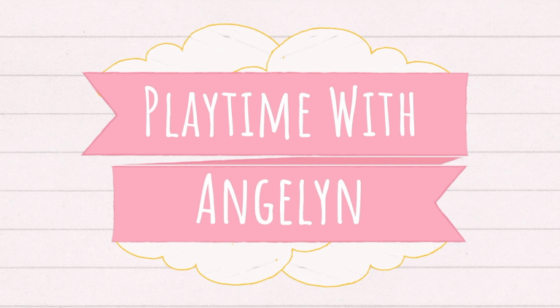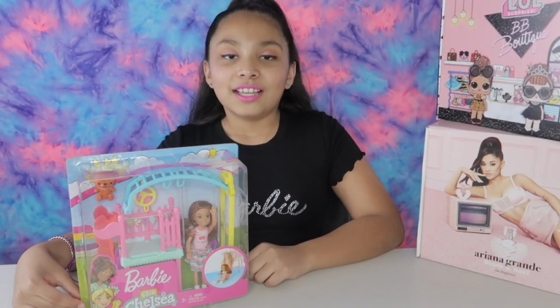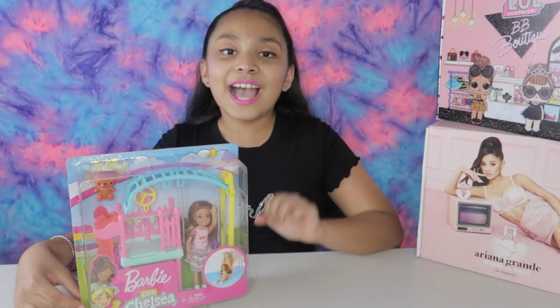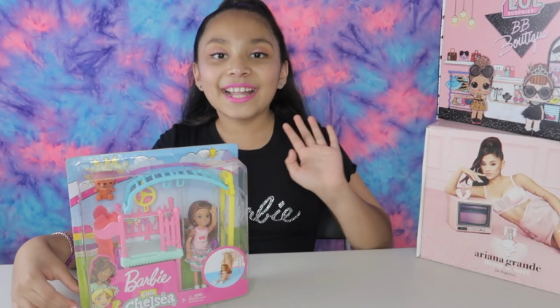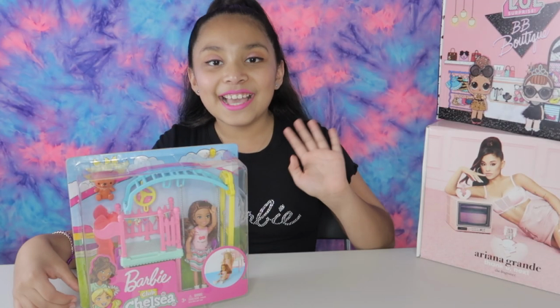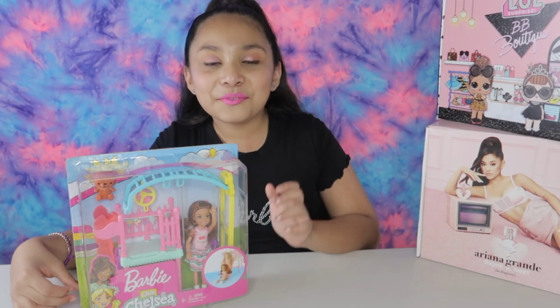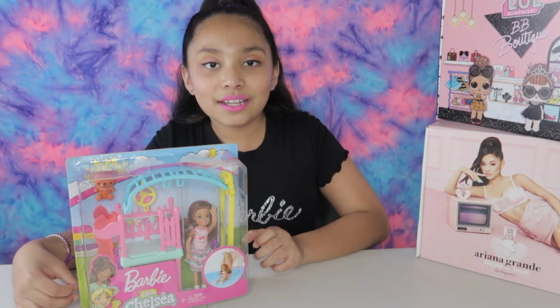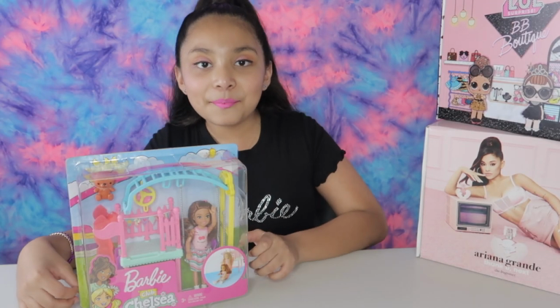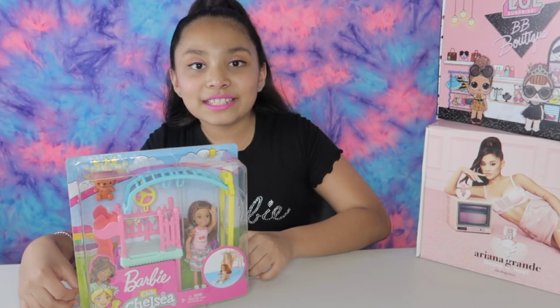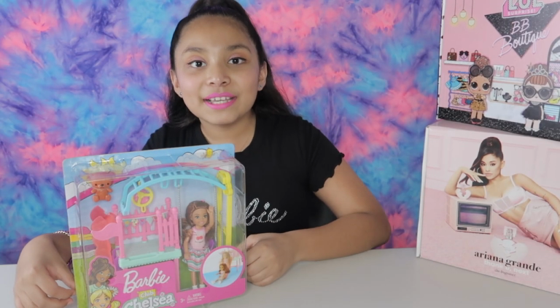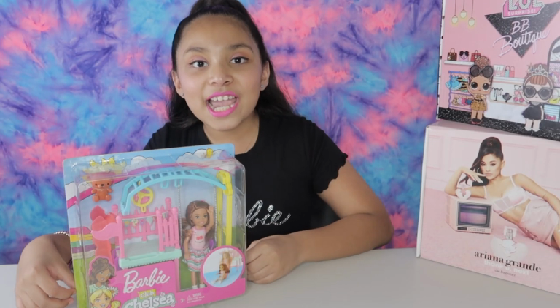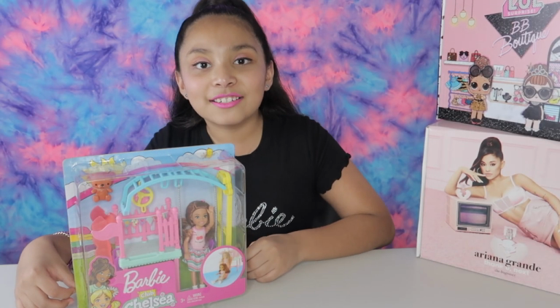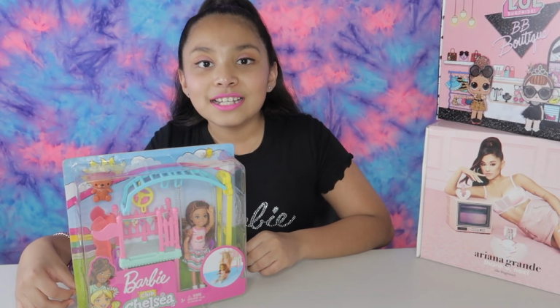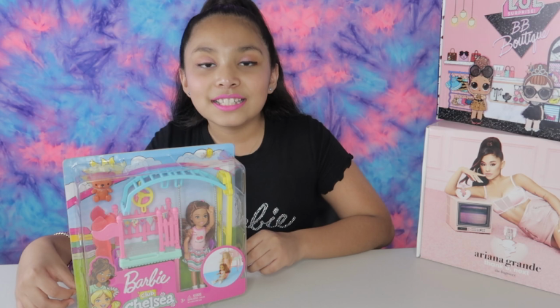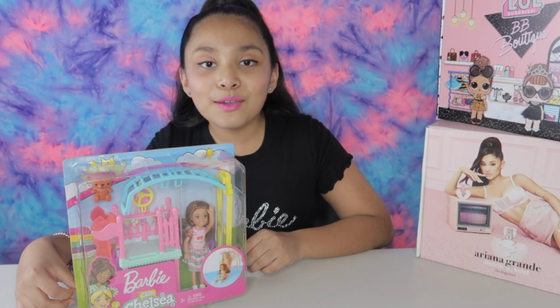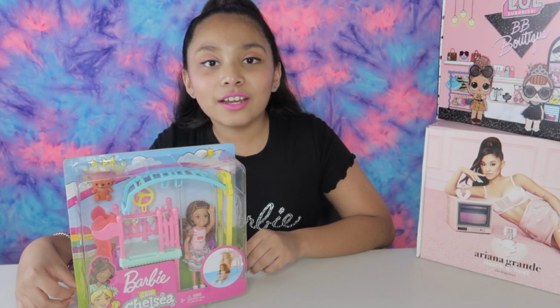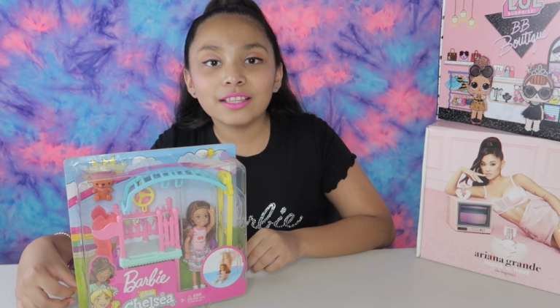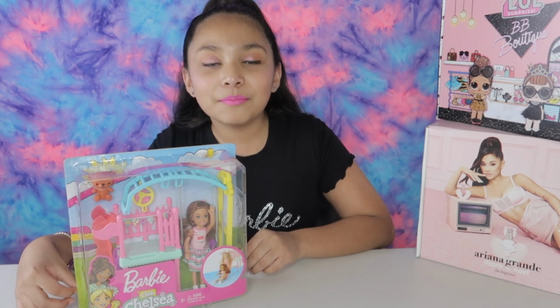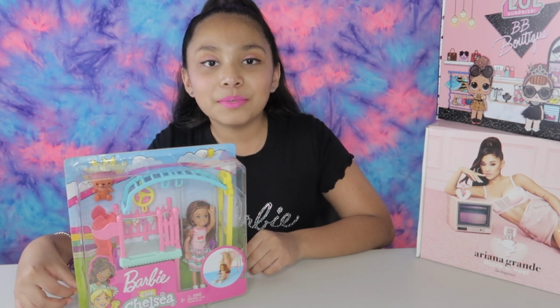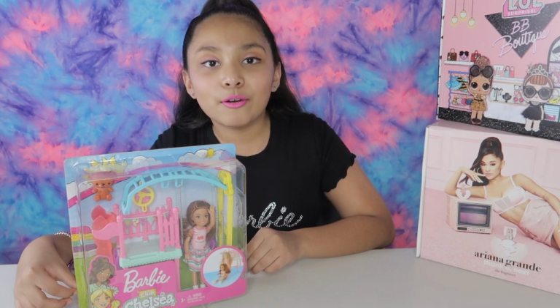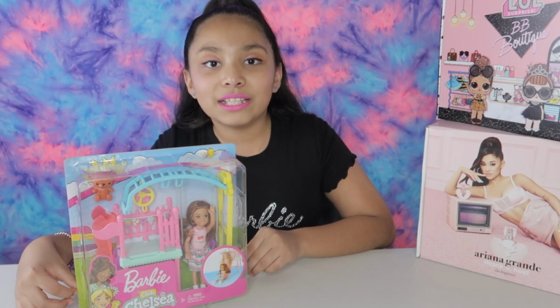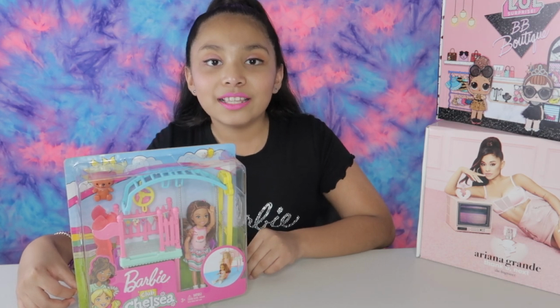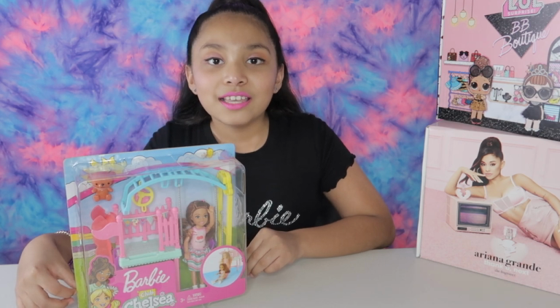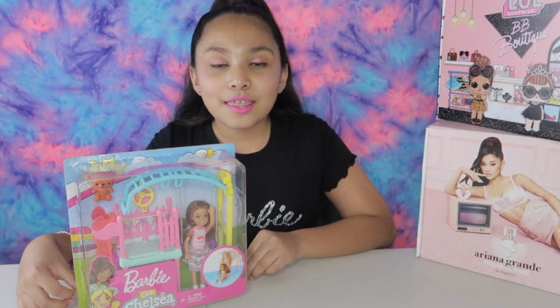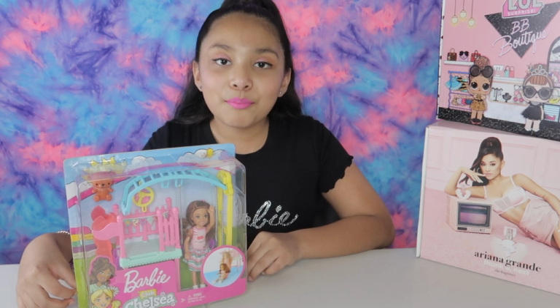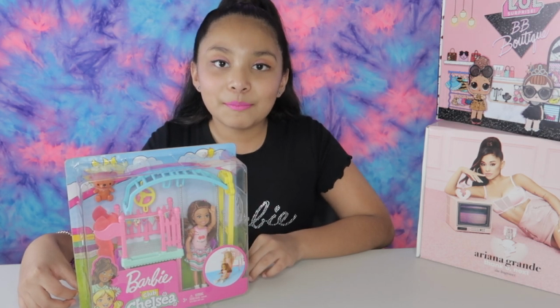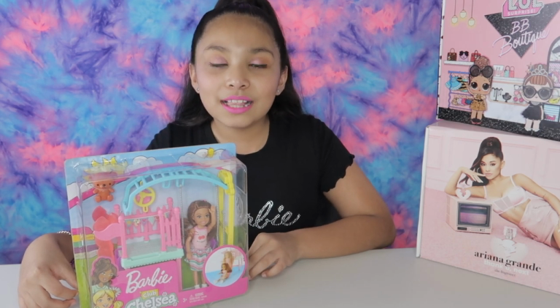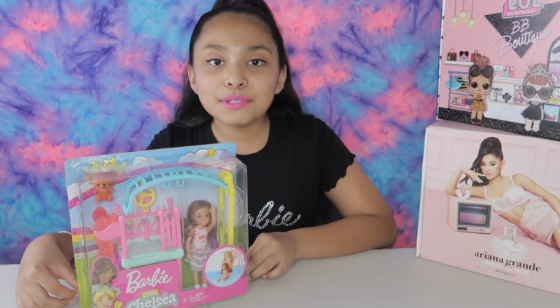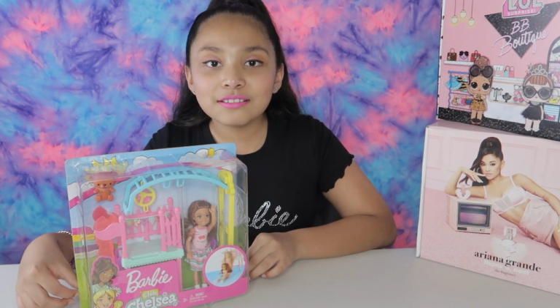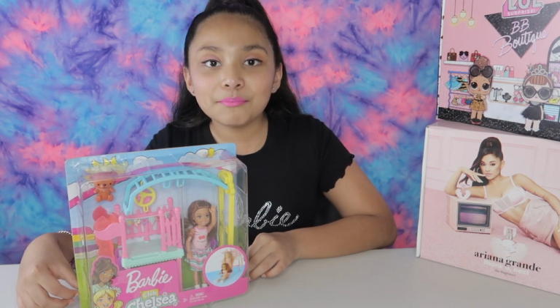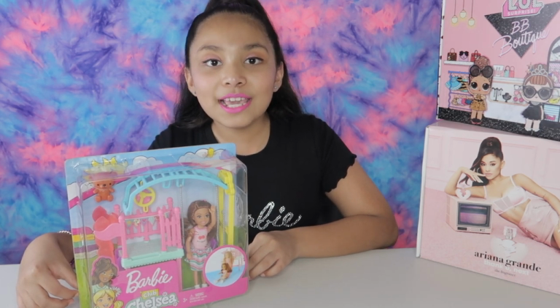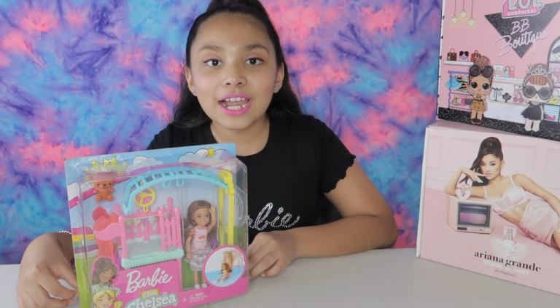Hi guys, welcome back to my channel. Today we are going to be opening the Barbie Club Chelsea playground.